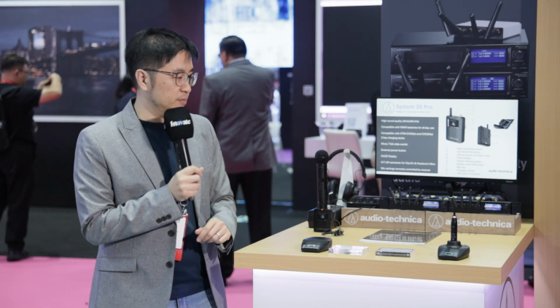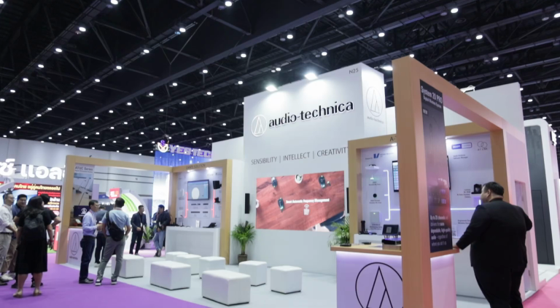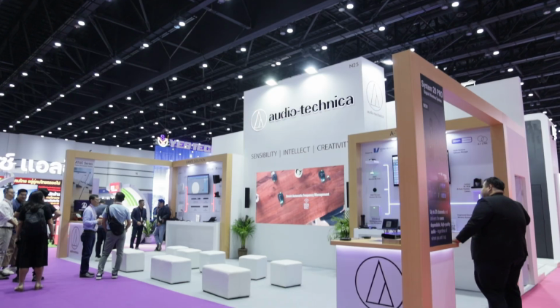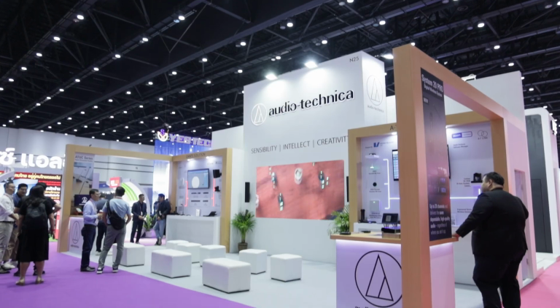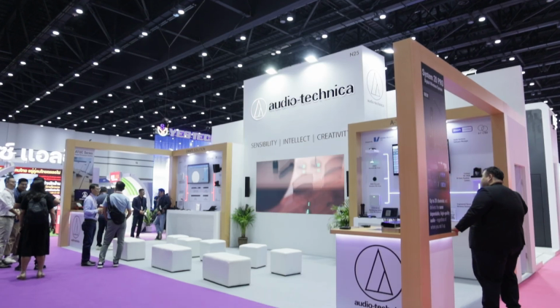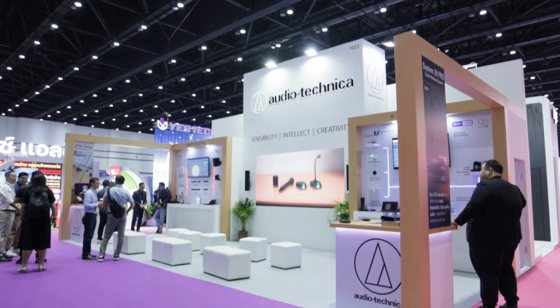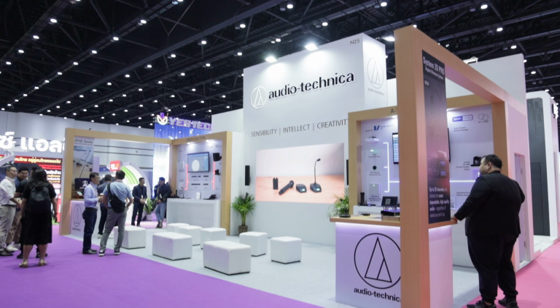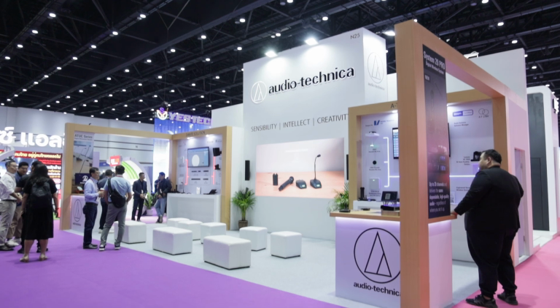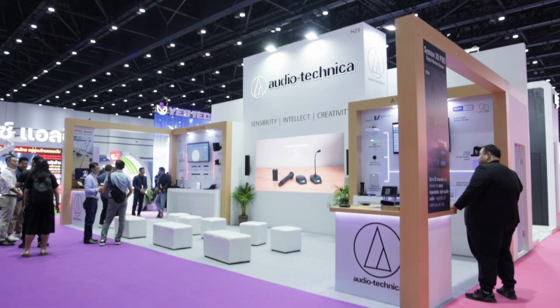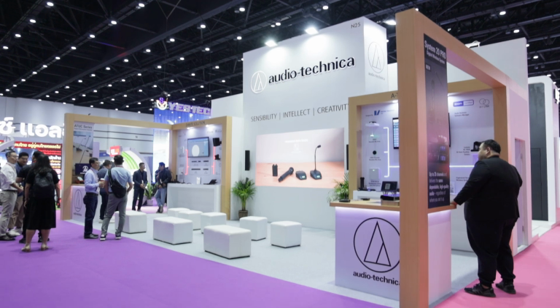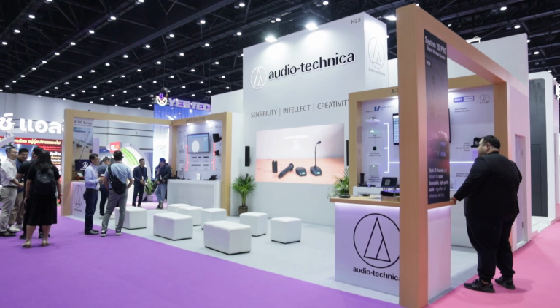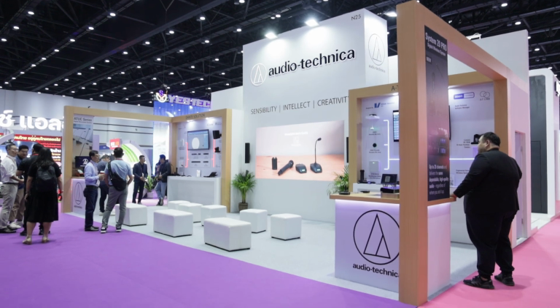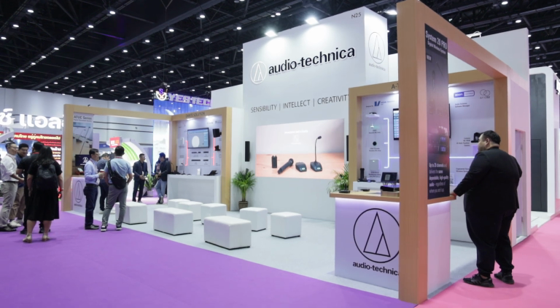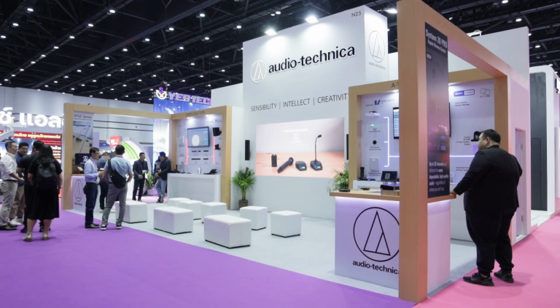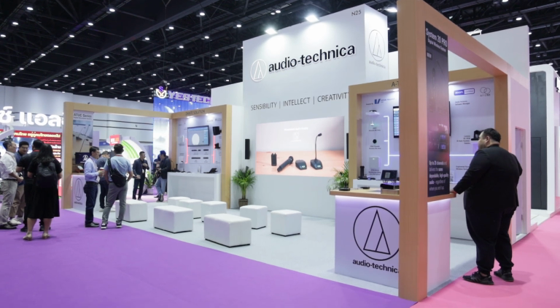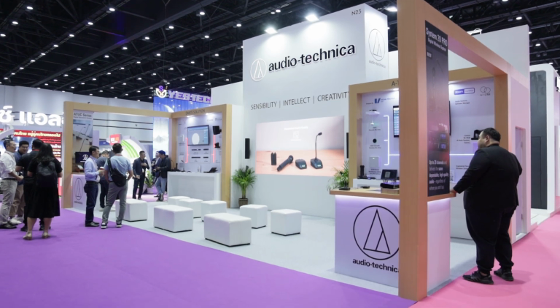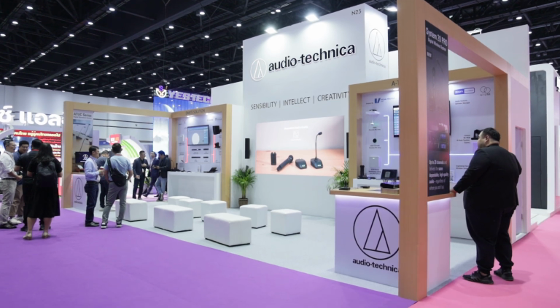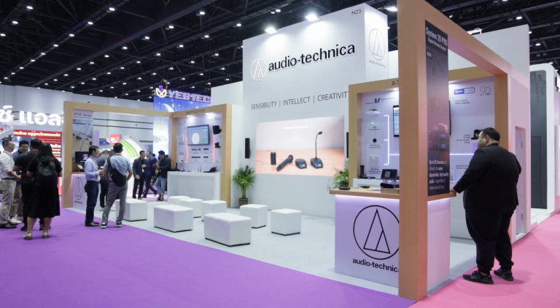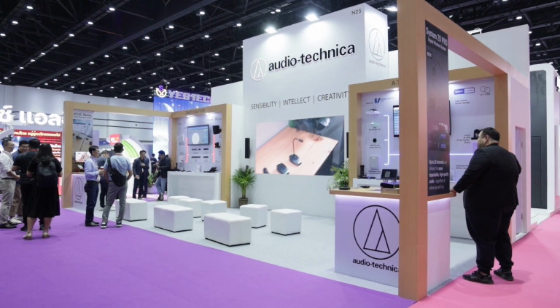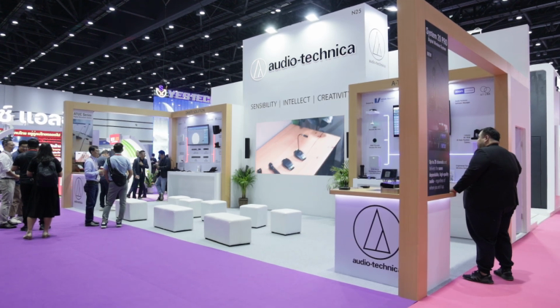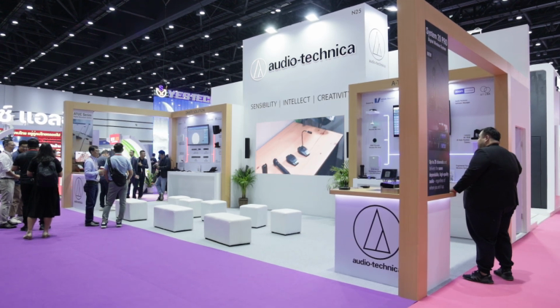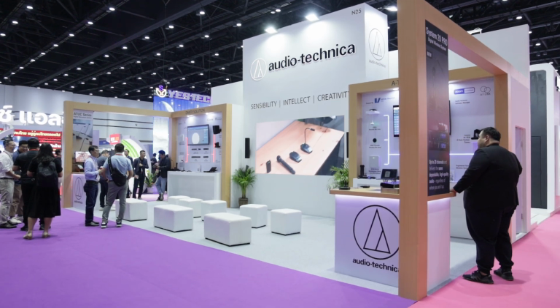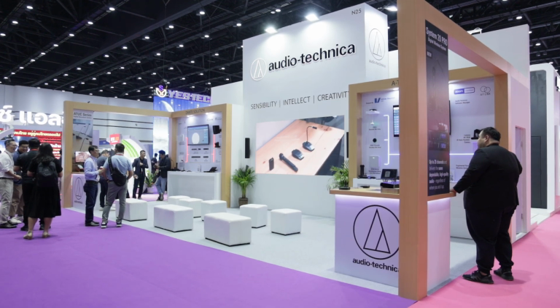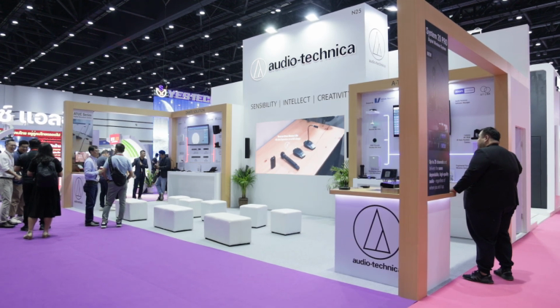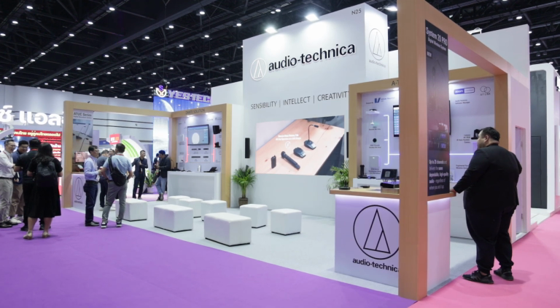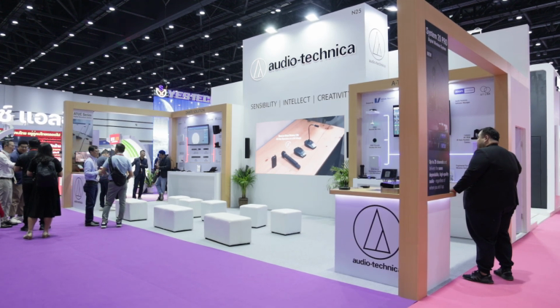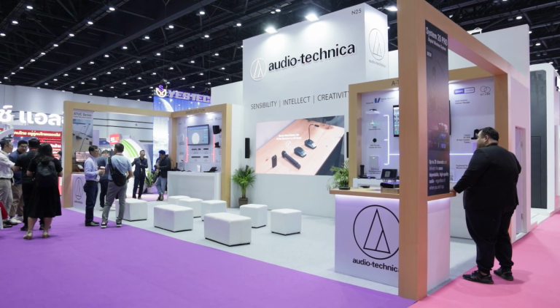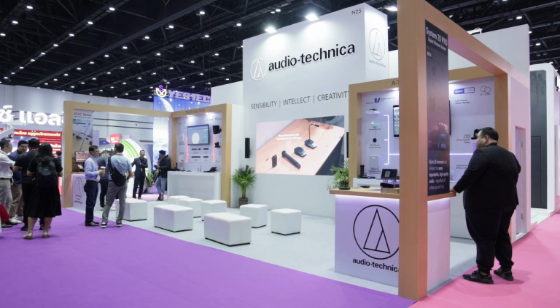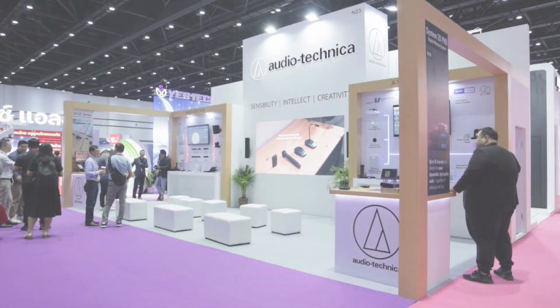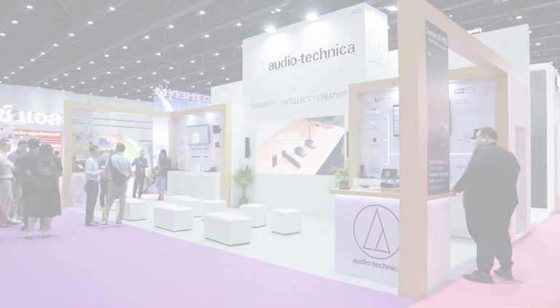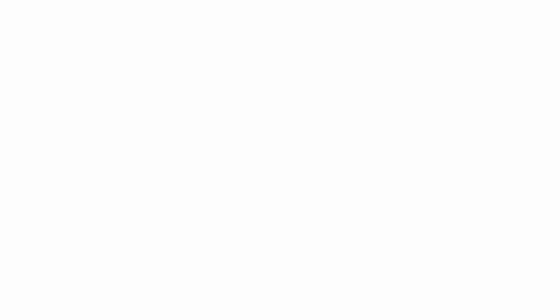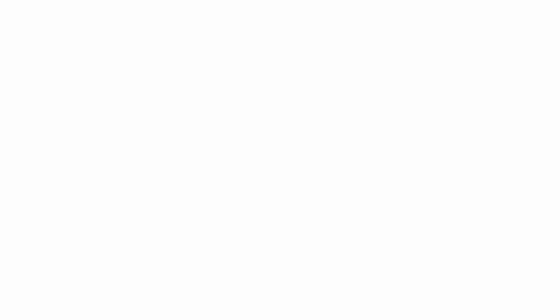For more information about the System20 Pro, please visit our website at sea.audio-technica.com.sg.